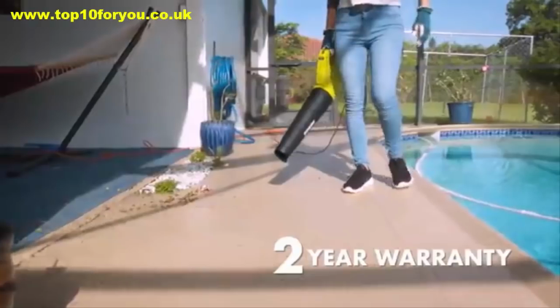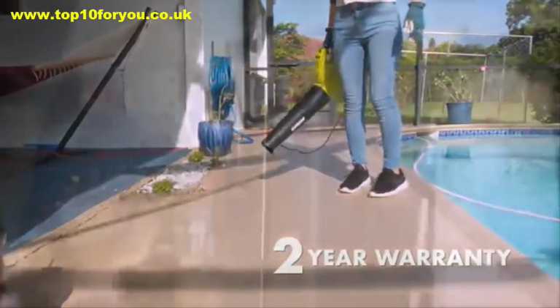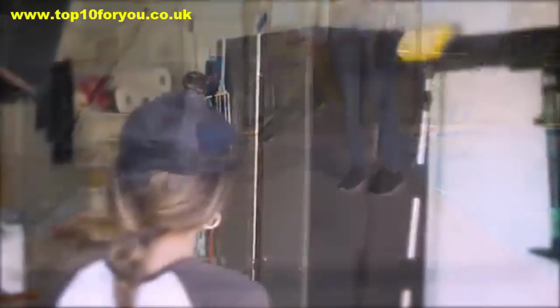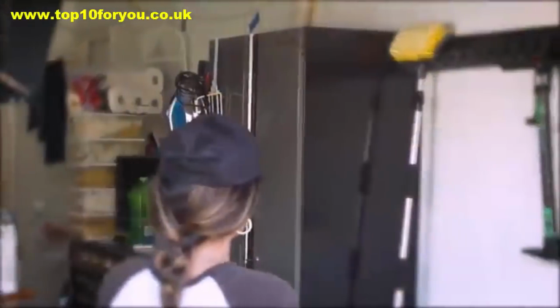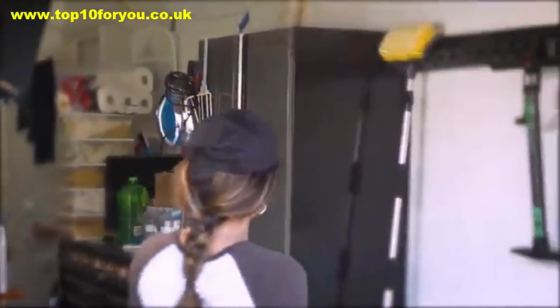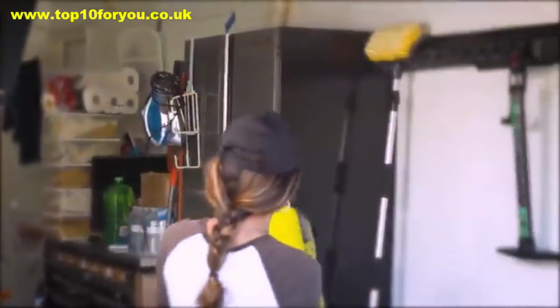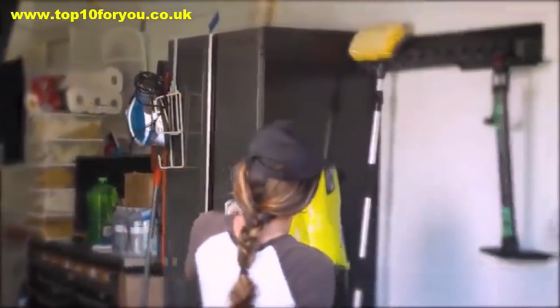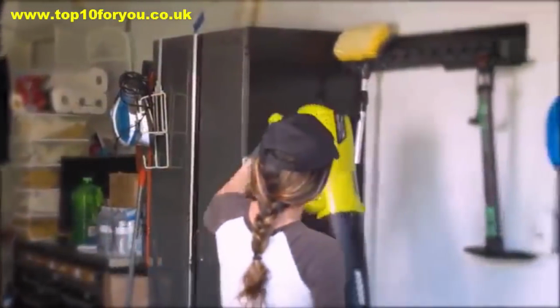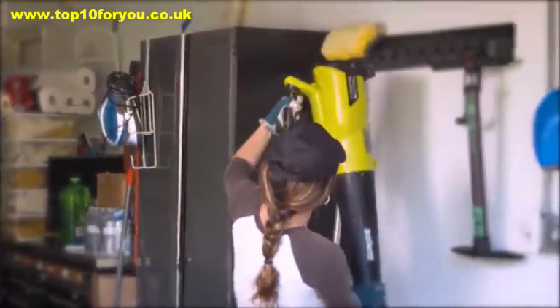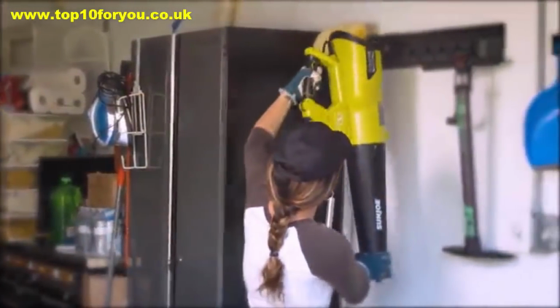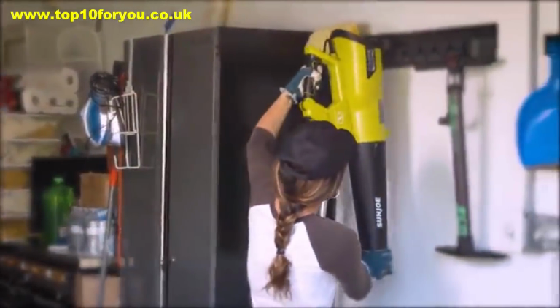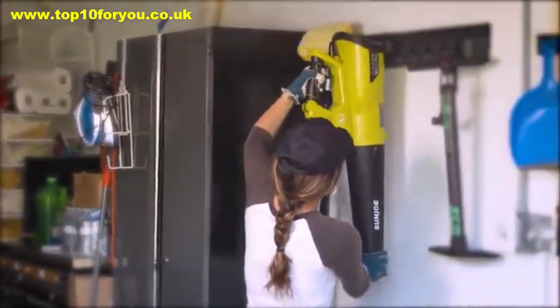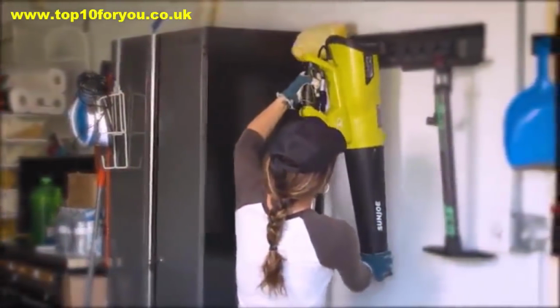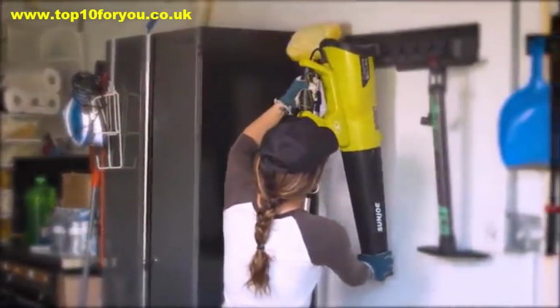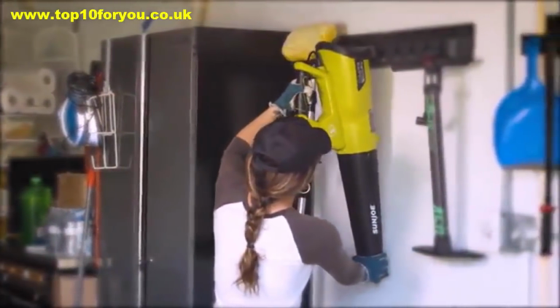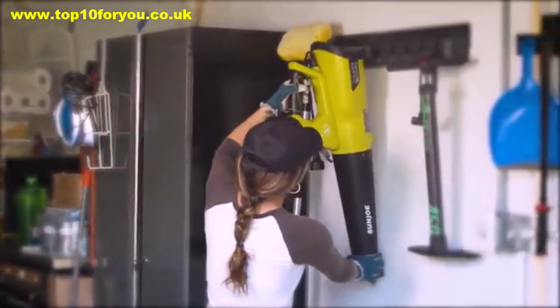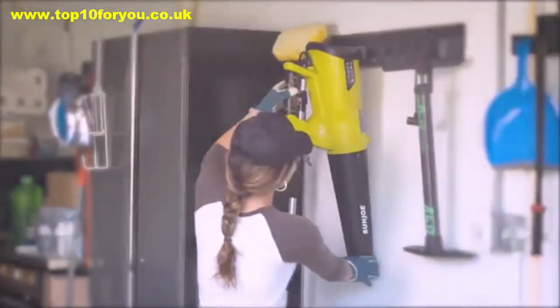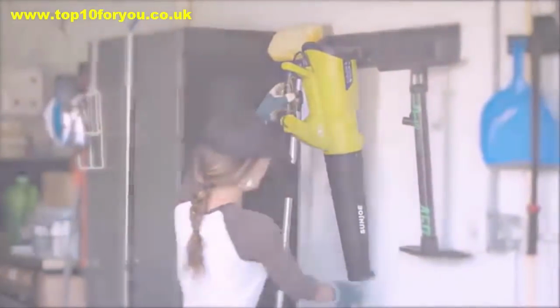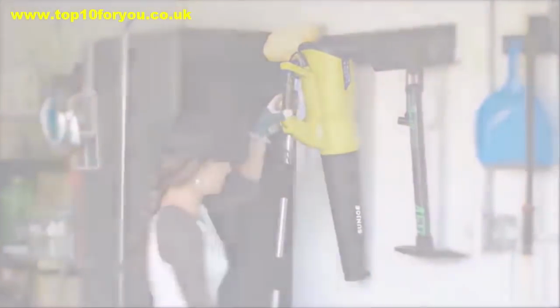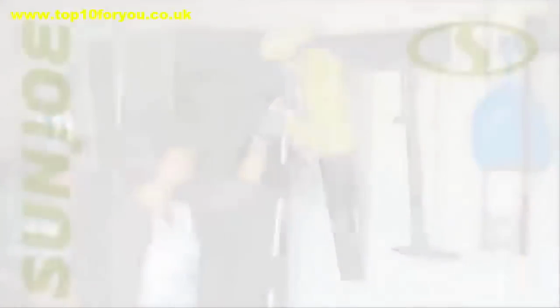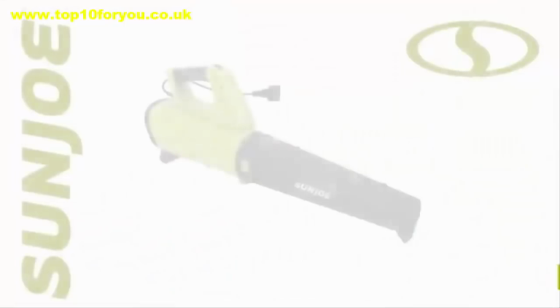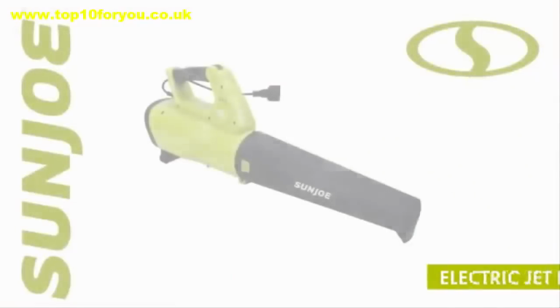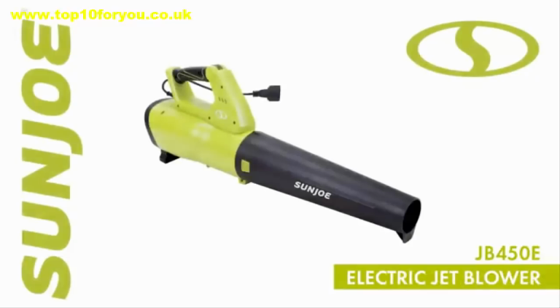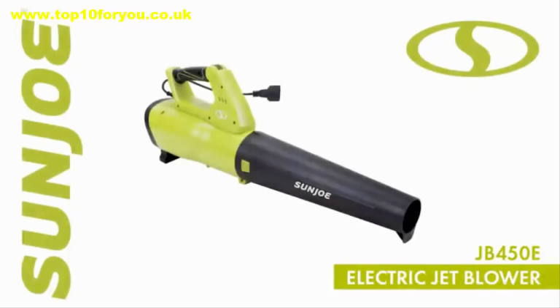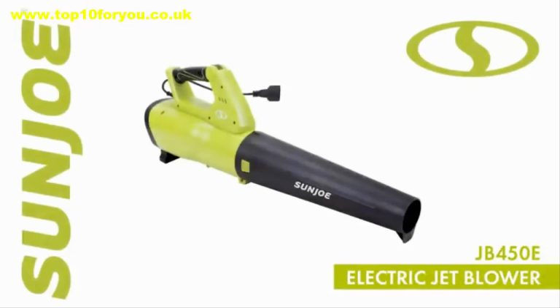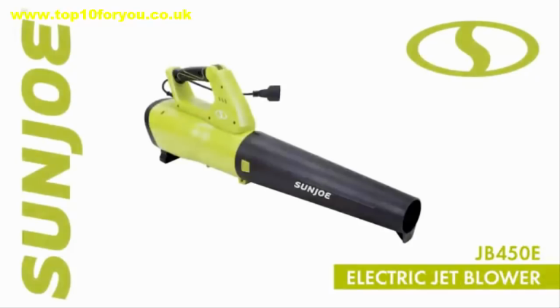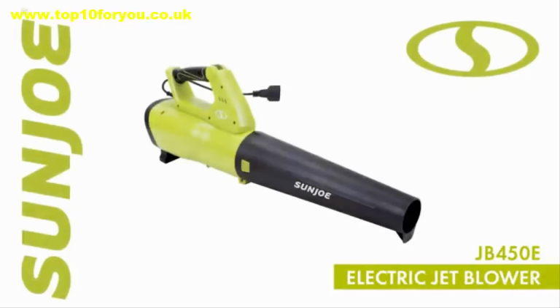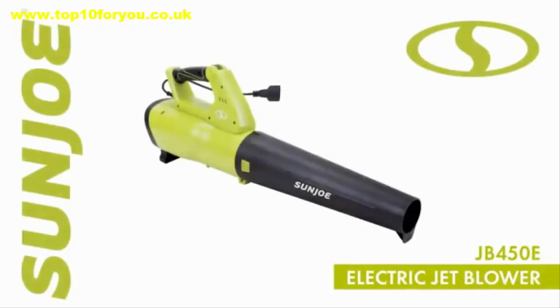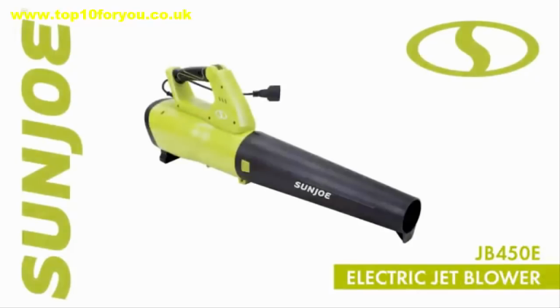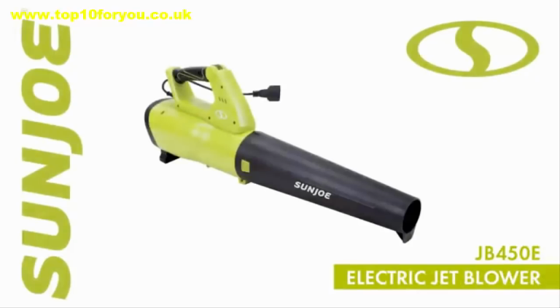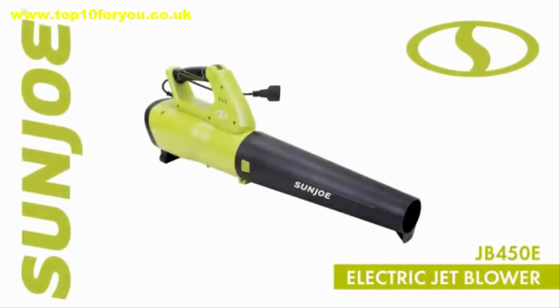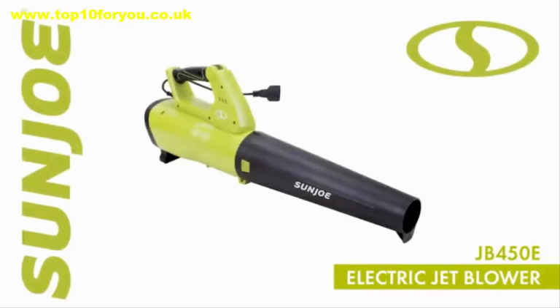So make light work of loads of leaves and go with Joe — the JB450E electric jet blower from Sun Joe. Get equipped.